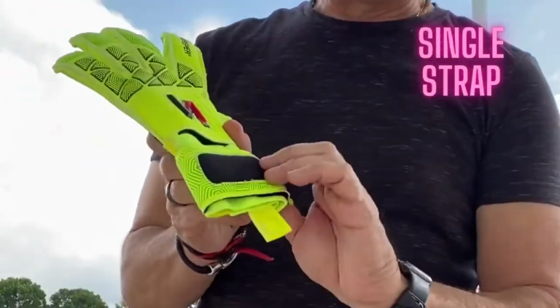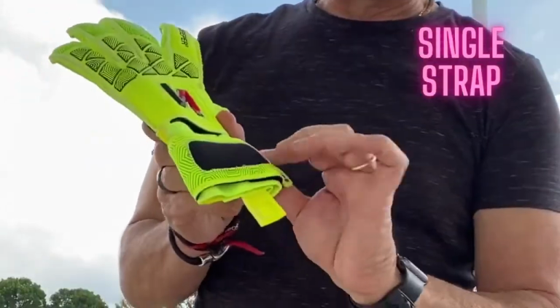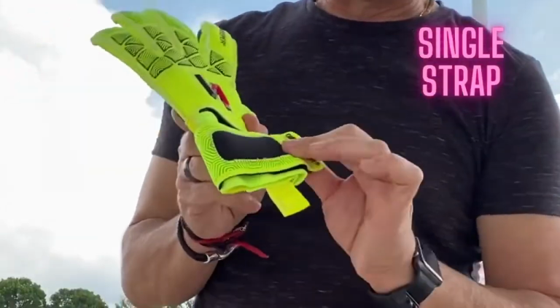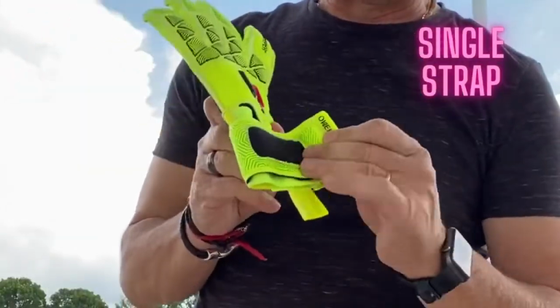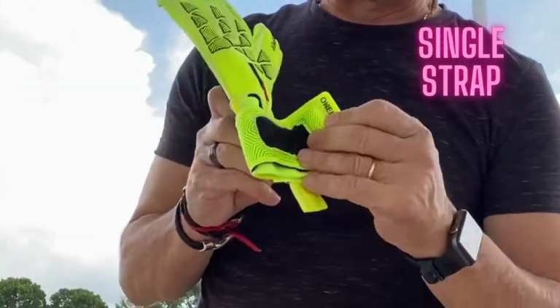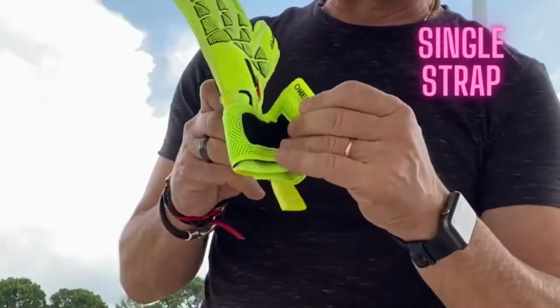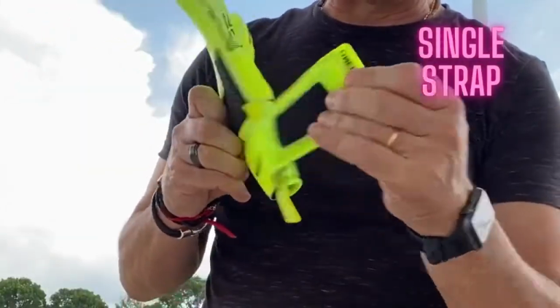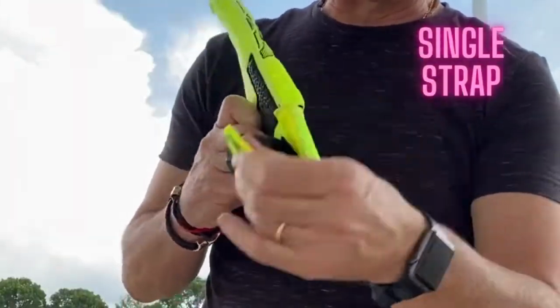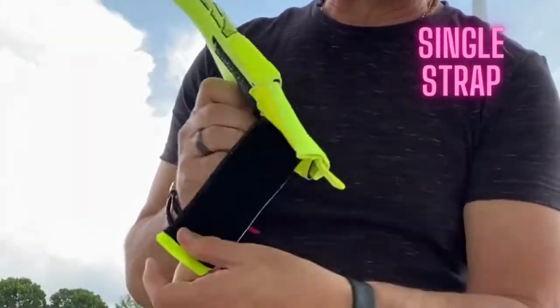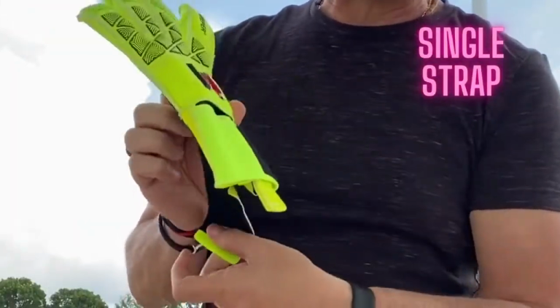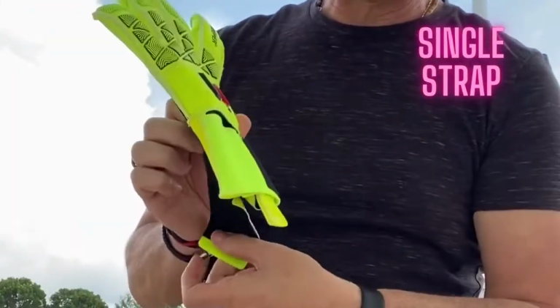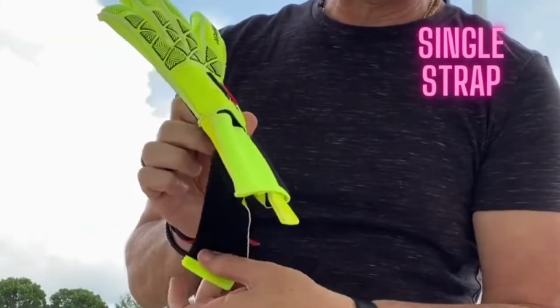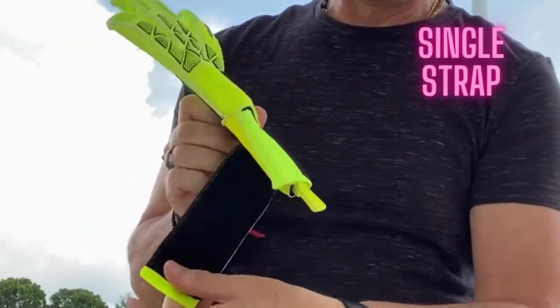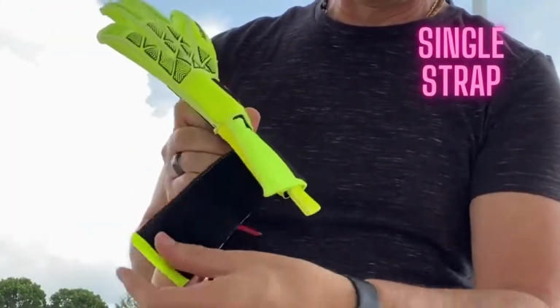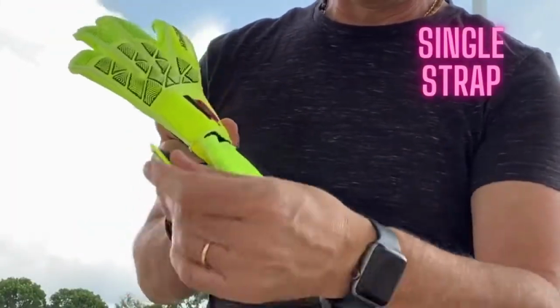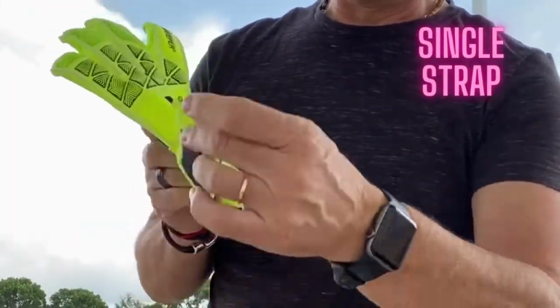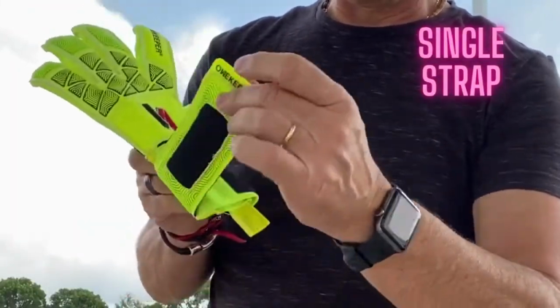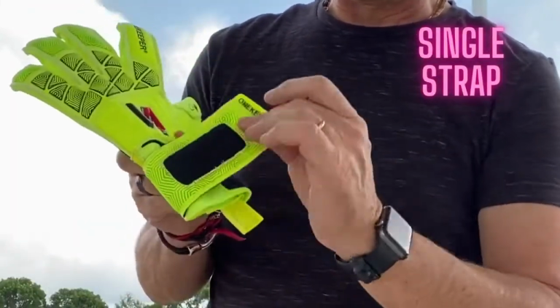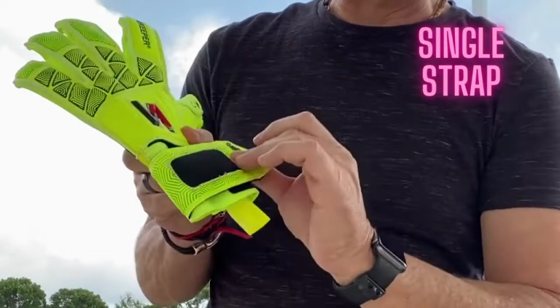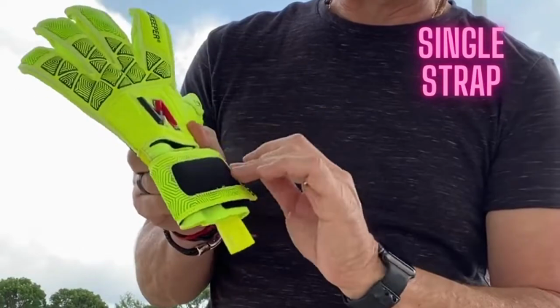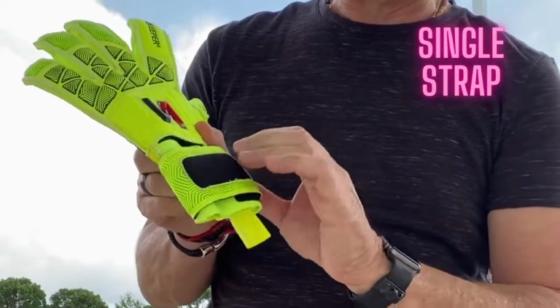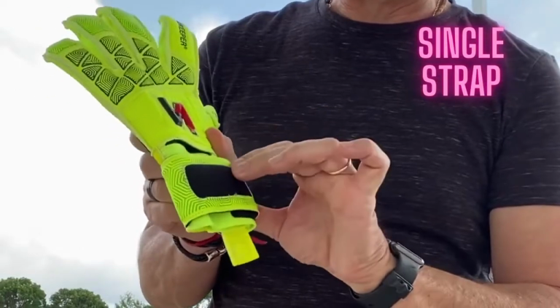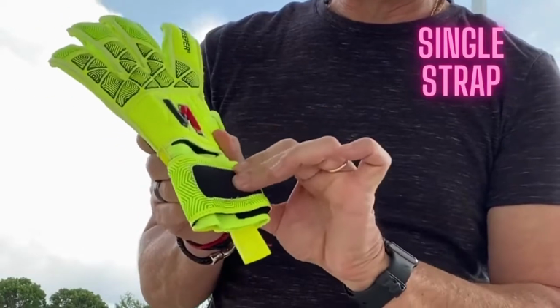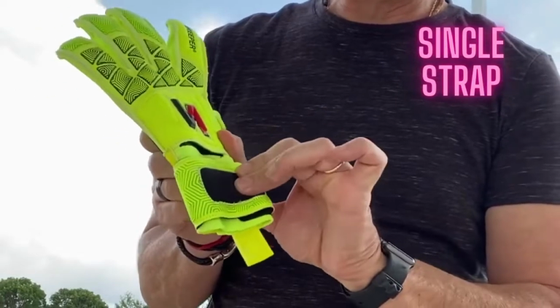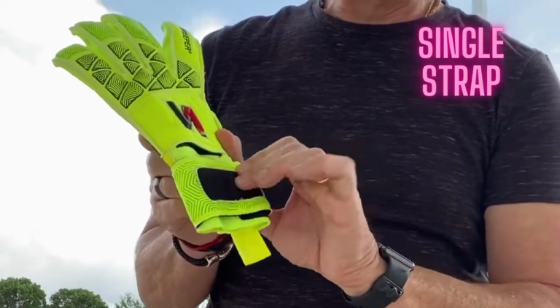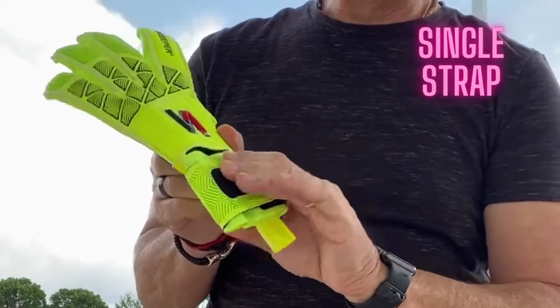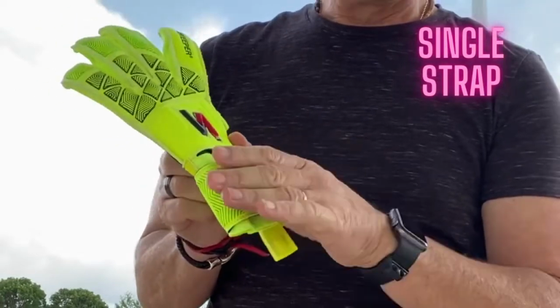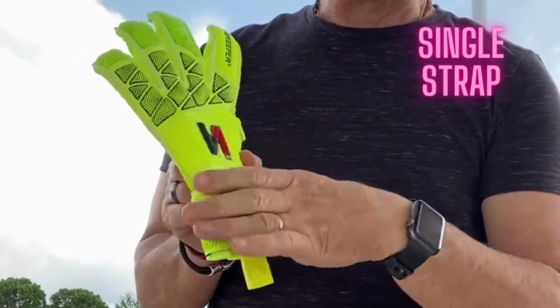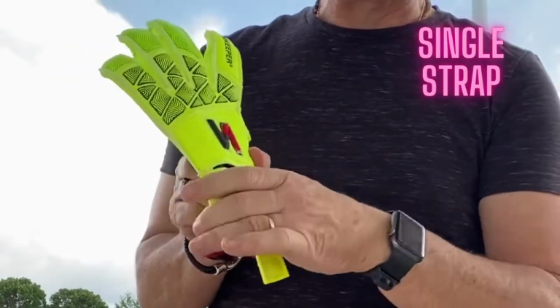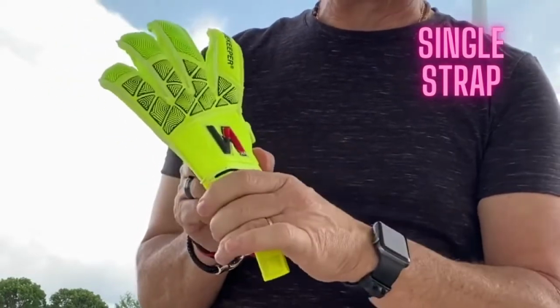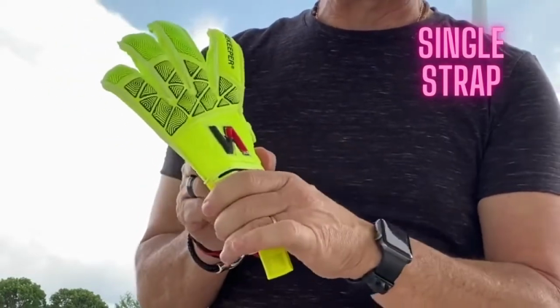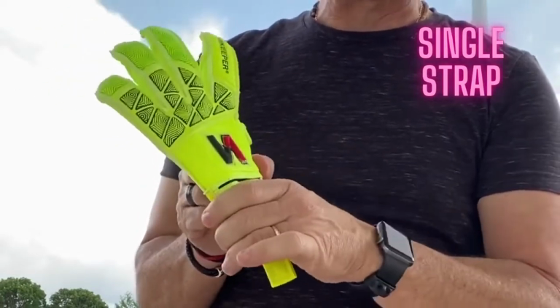It came with one single strap. As you can see here, it's a very strong strap.